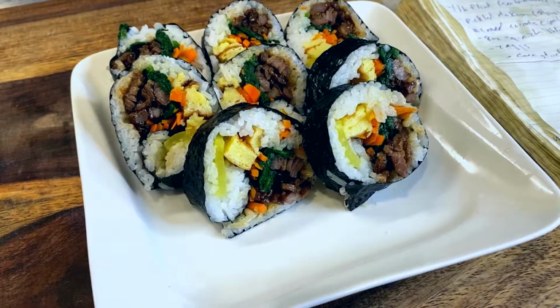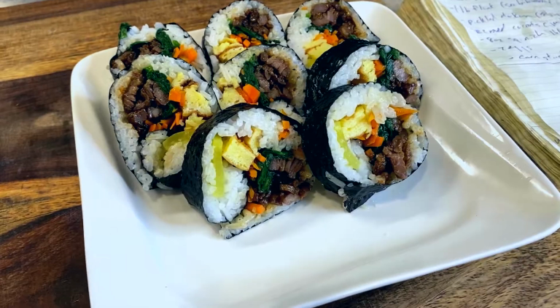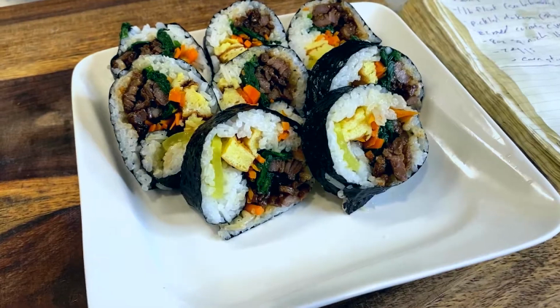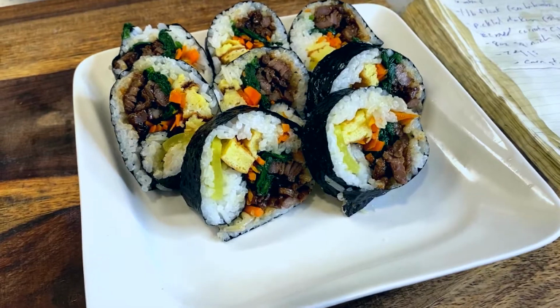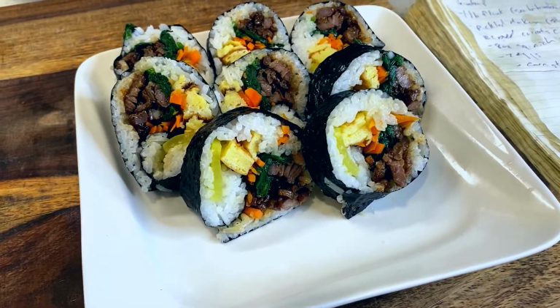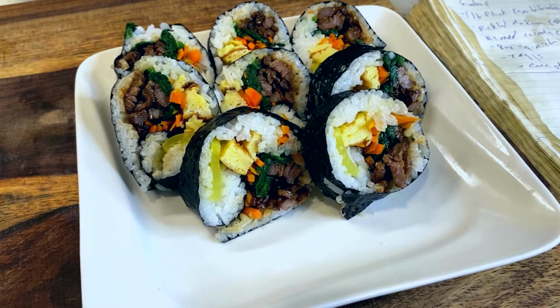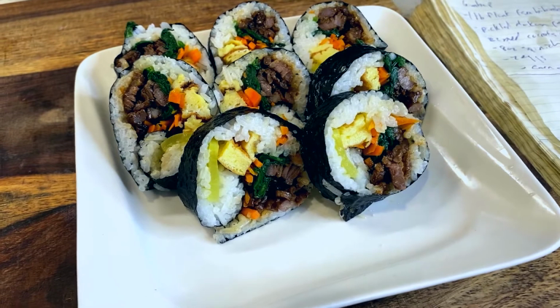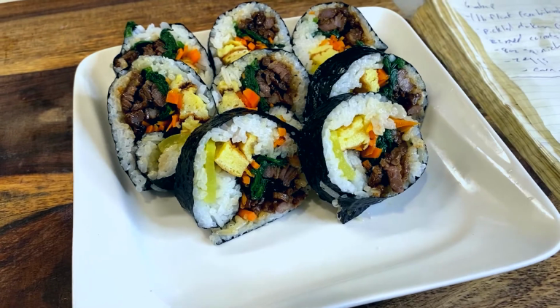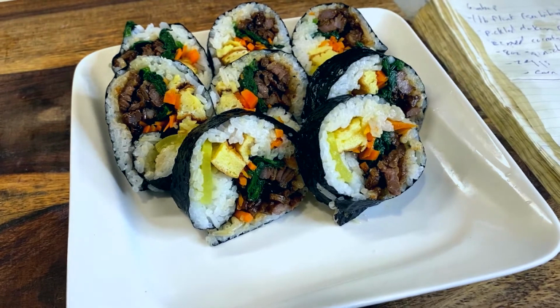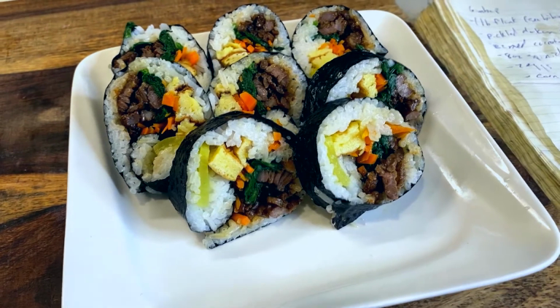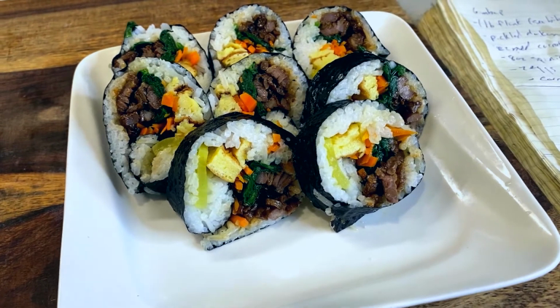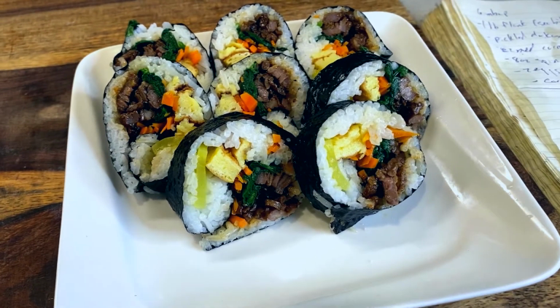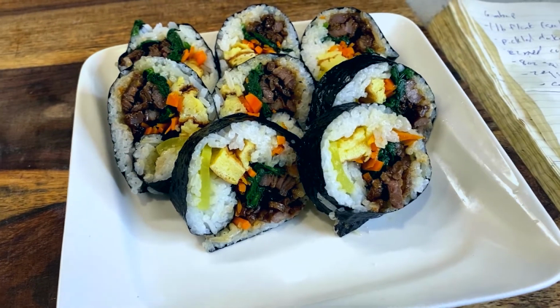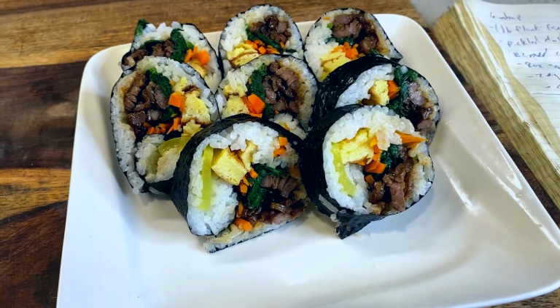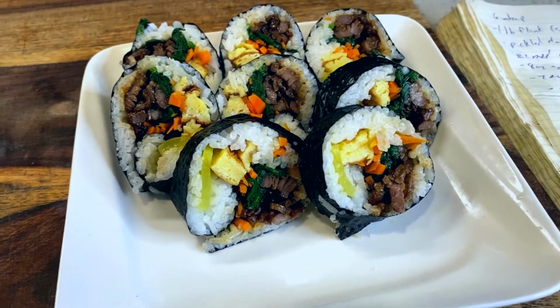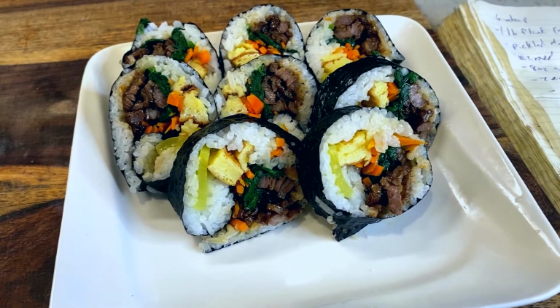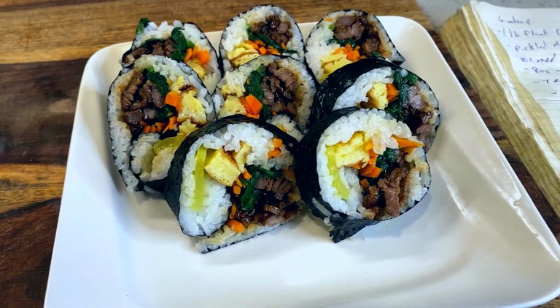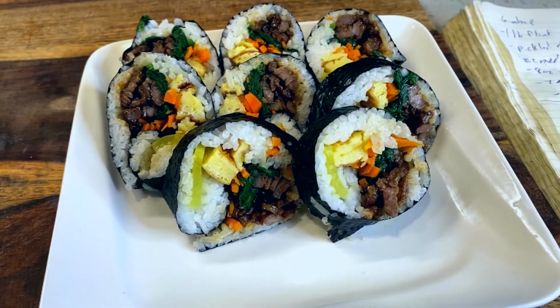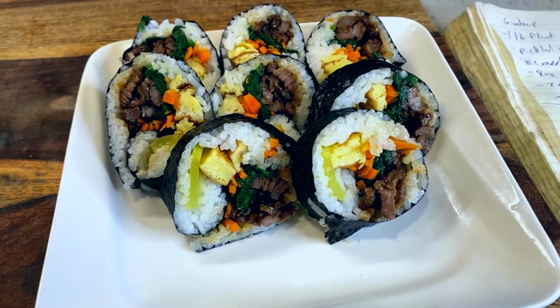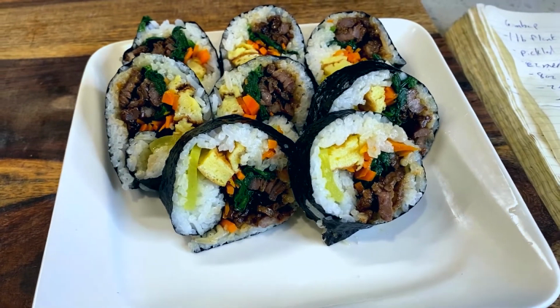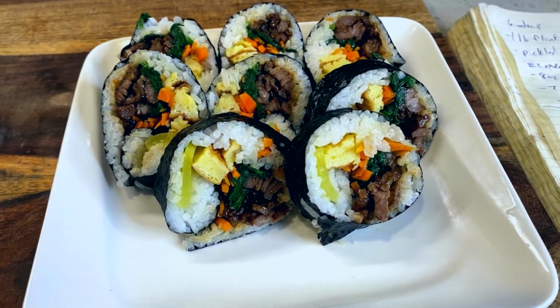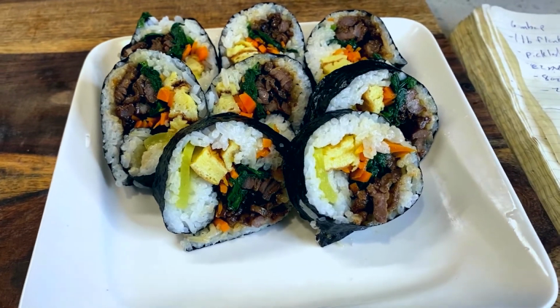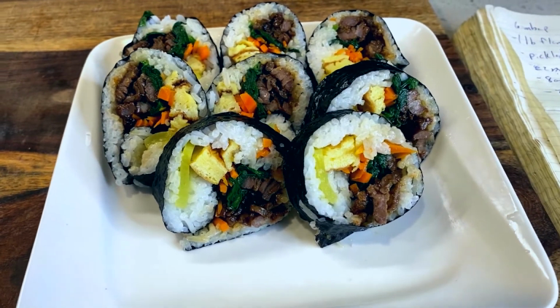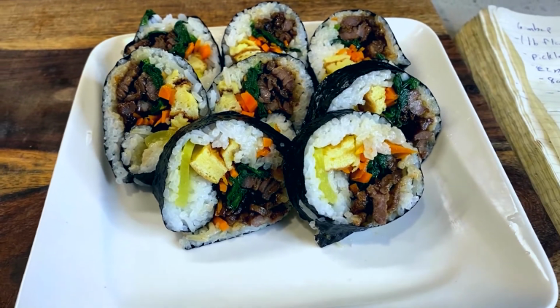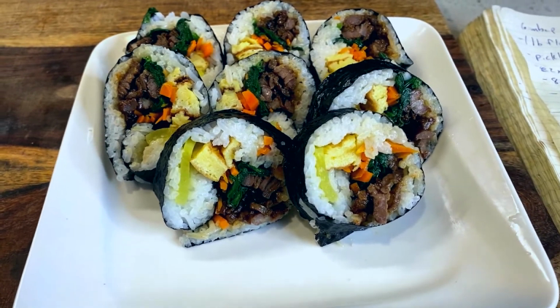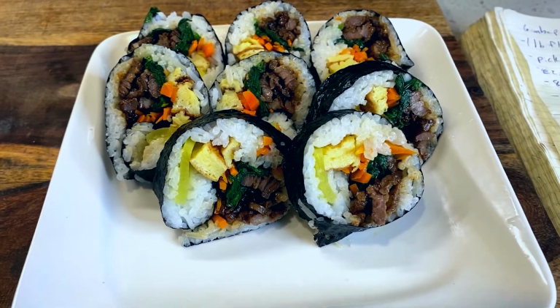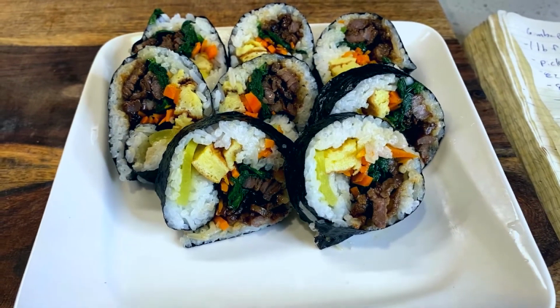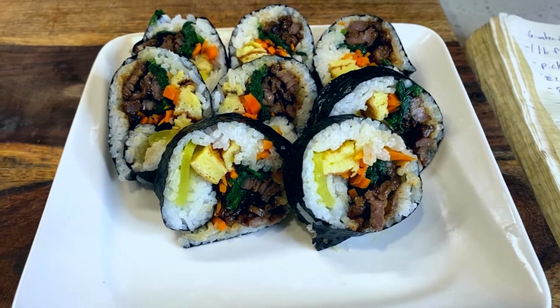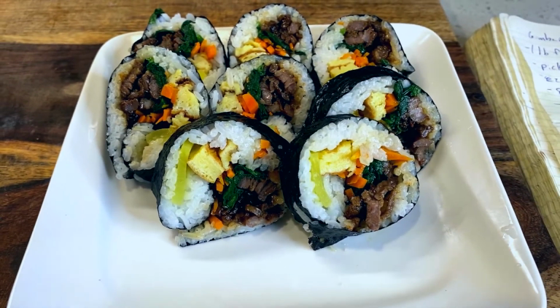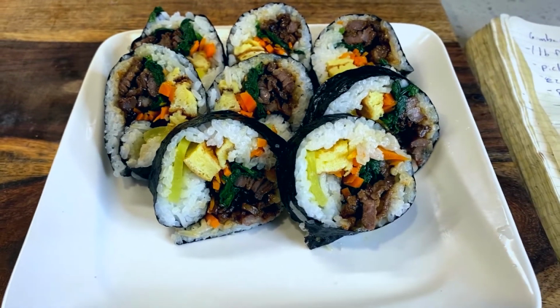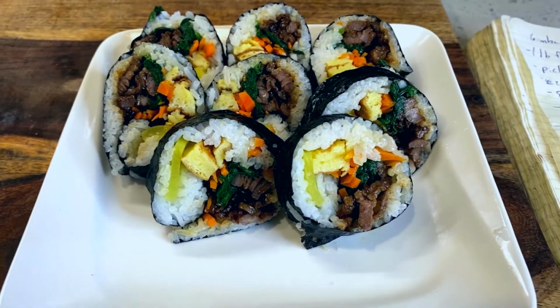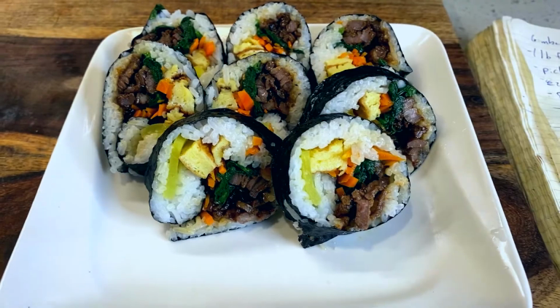Today, we're adding to our series on food from TV and film with a Korean Kimbap, inspired by this scene from Minari.